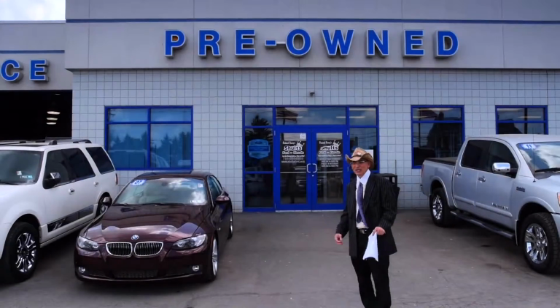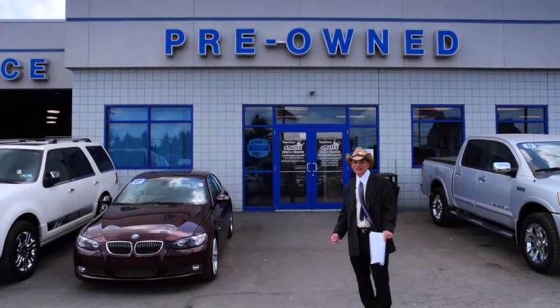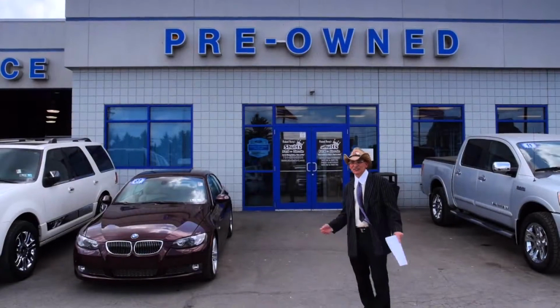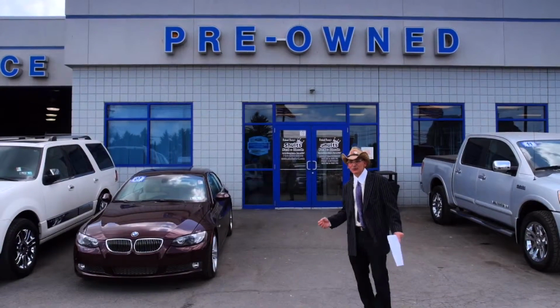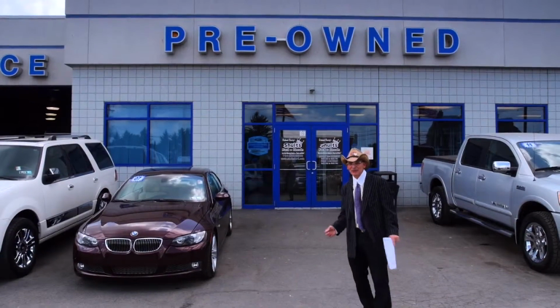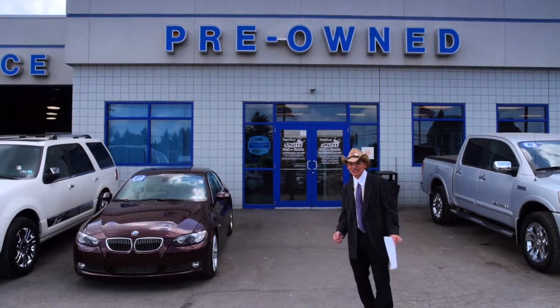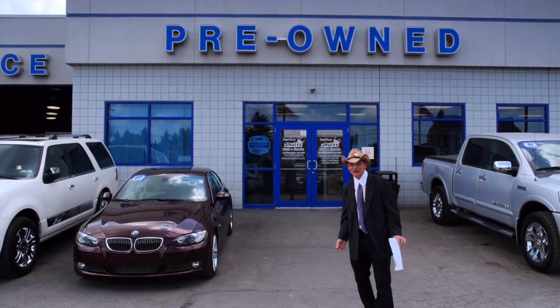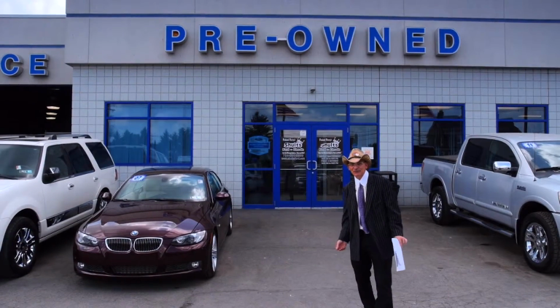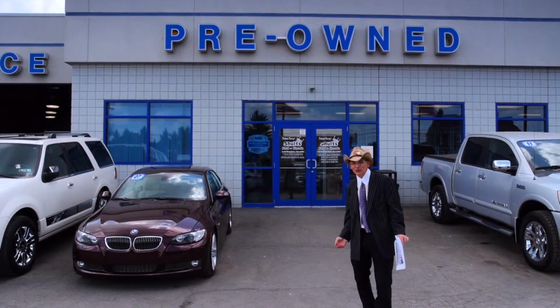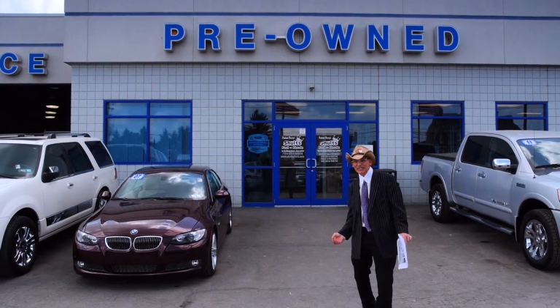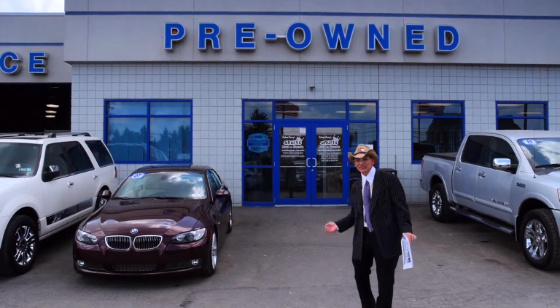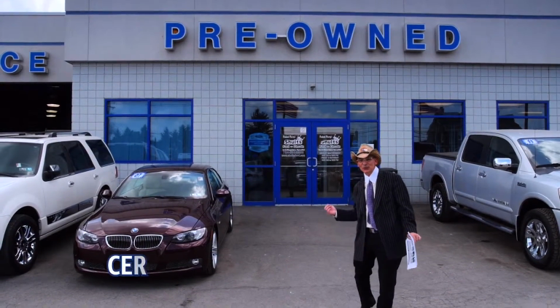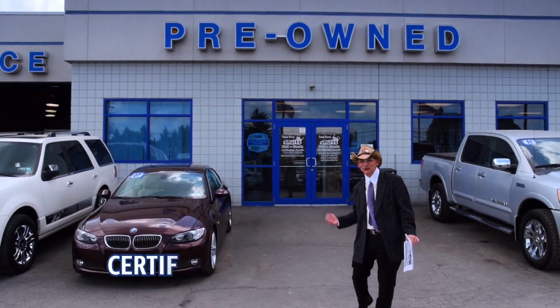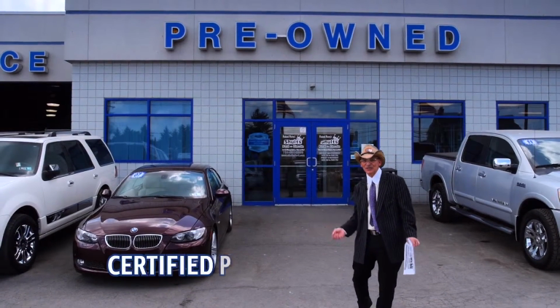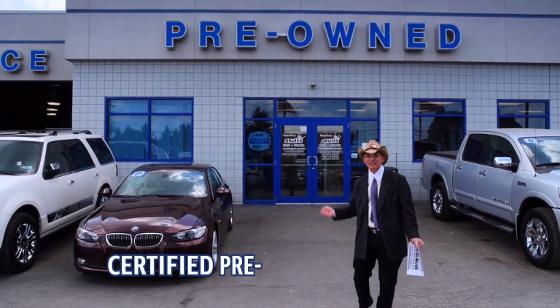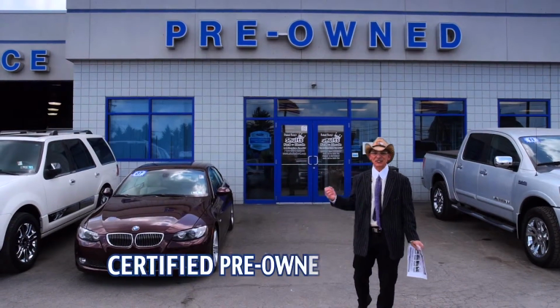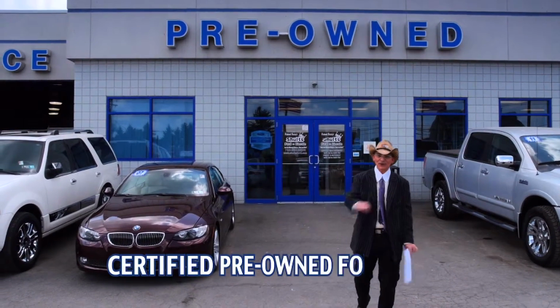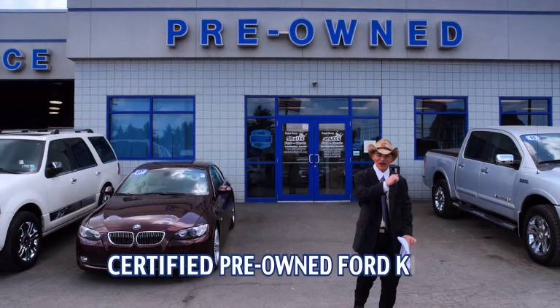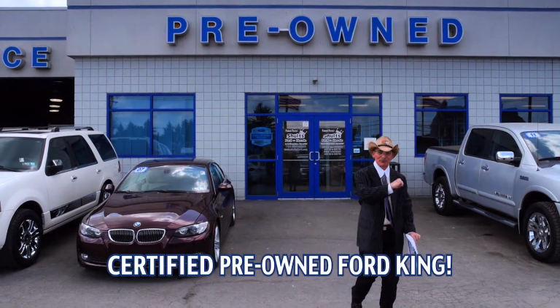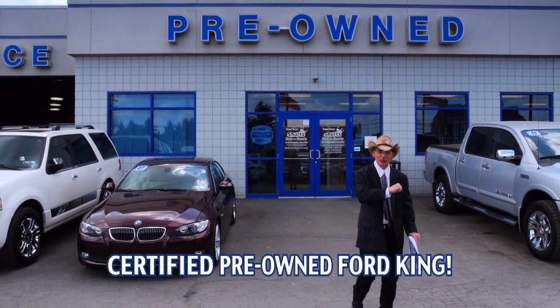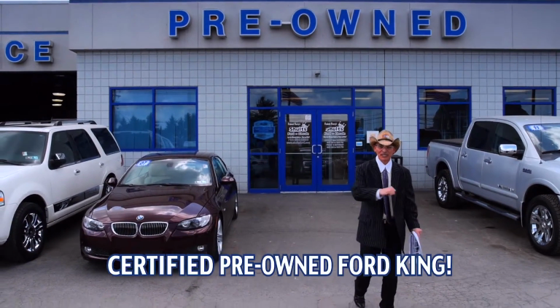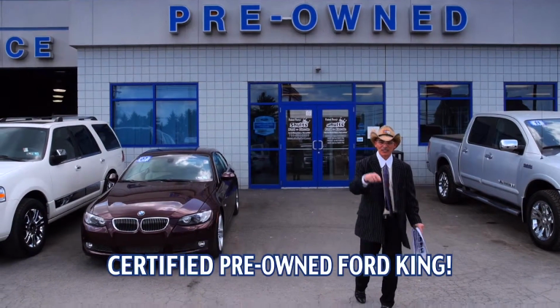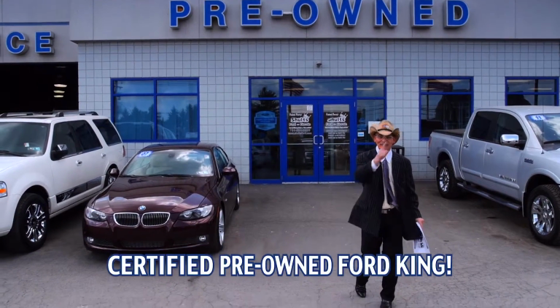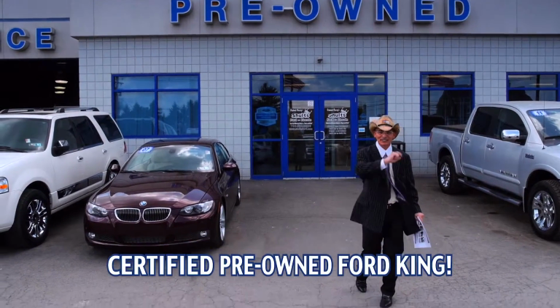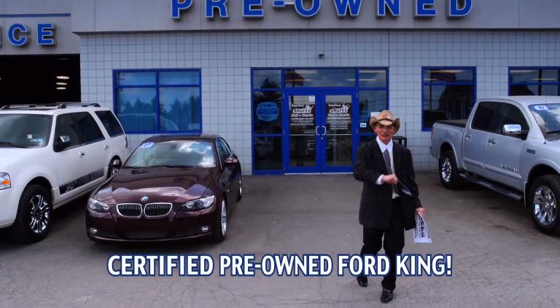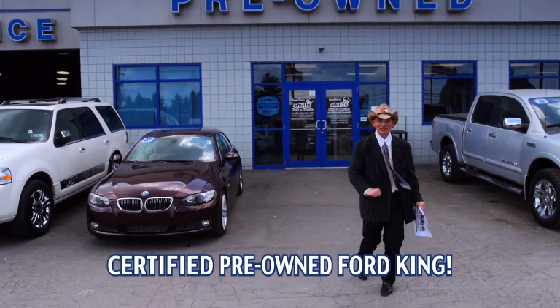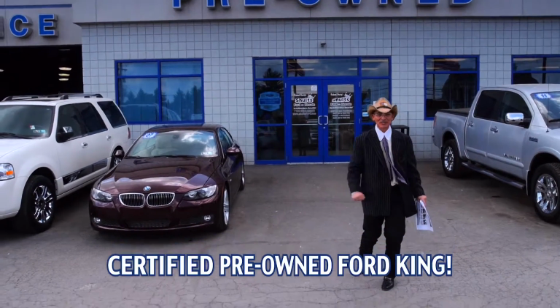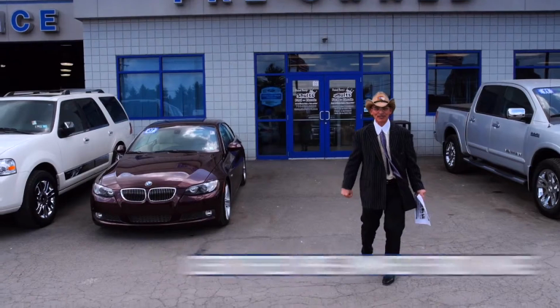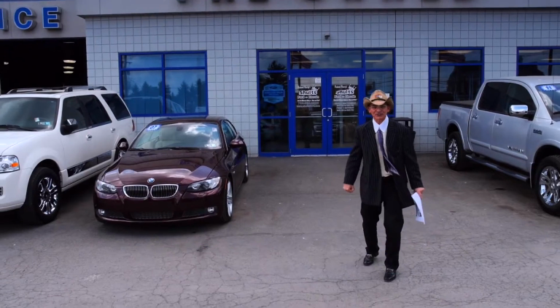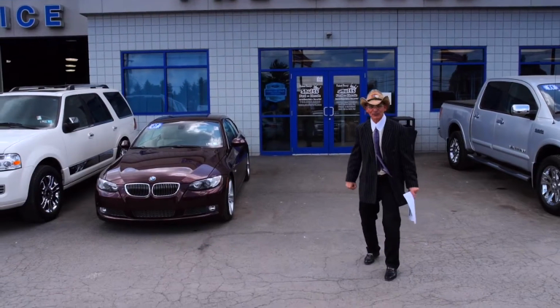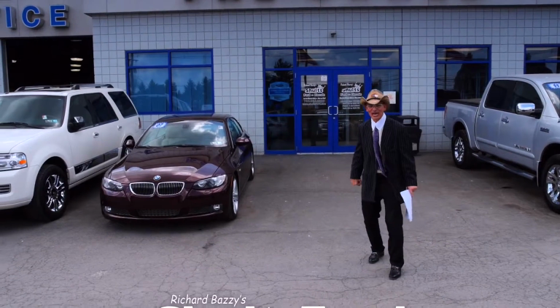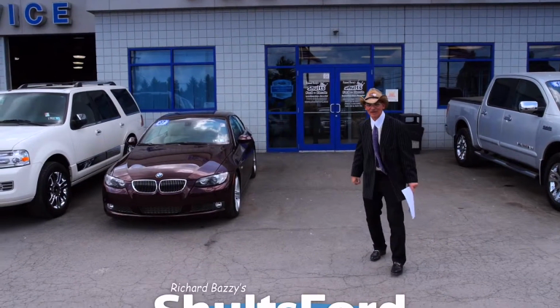Hey, this is Richard Bezzi for the Ford King, Schultz Ford, the certified pre-owned king. But let me tell you about something else that we have.